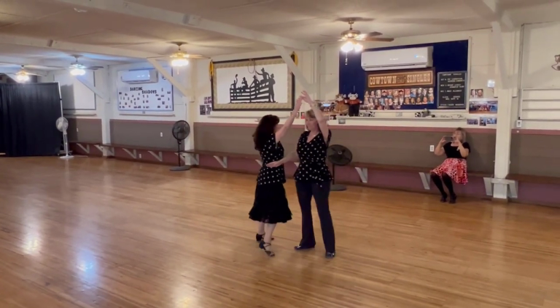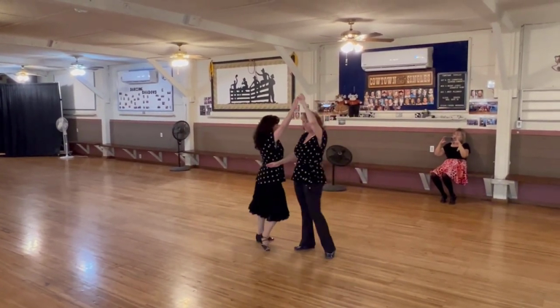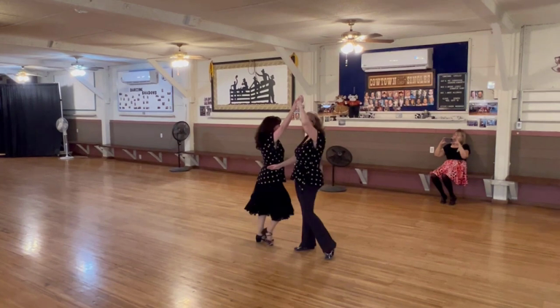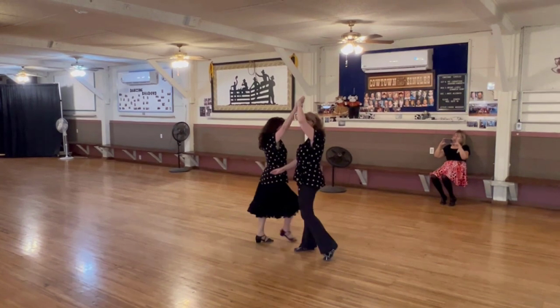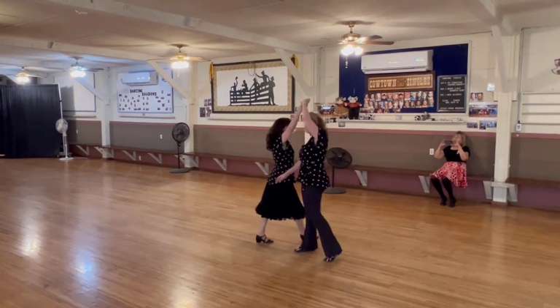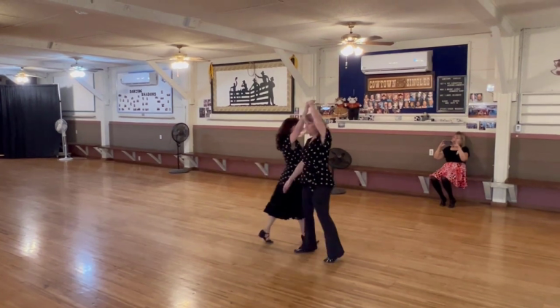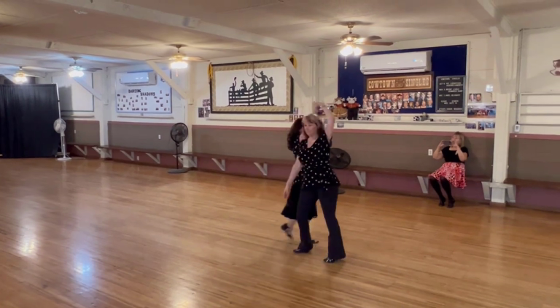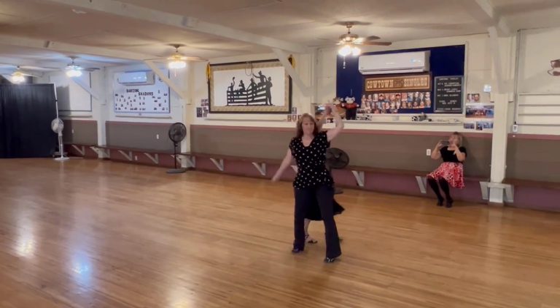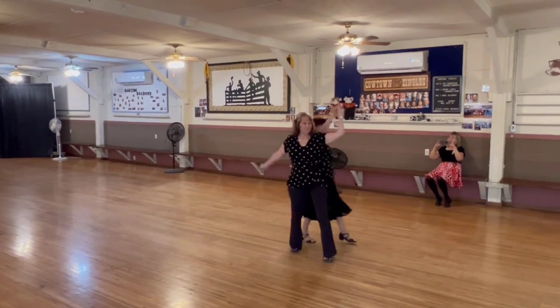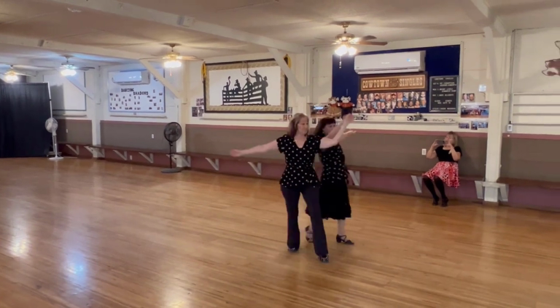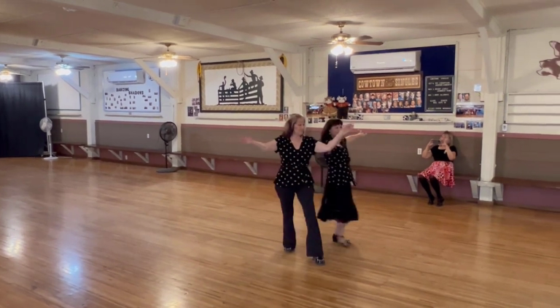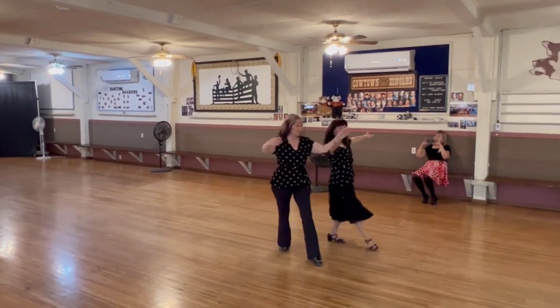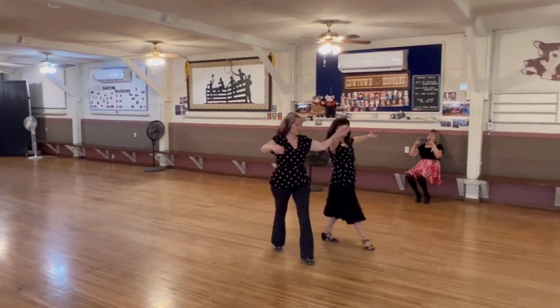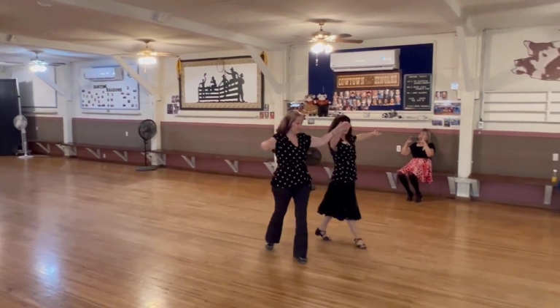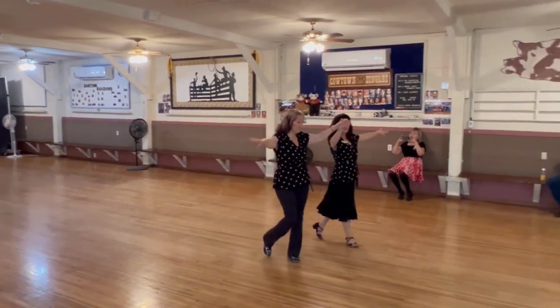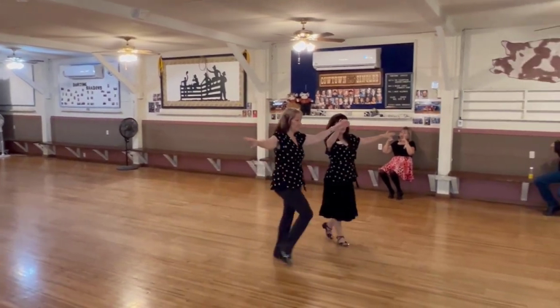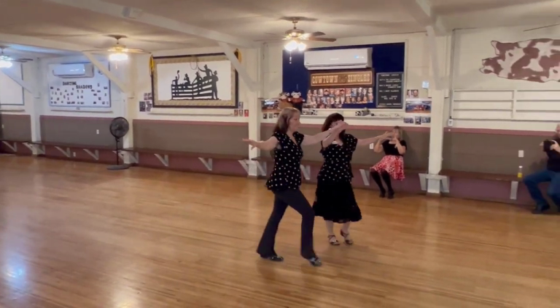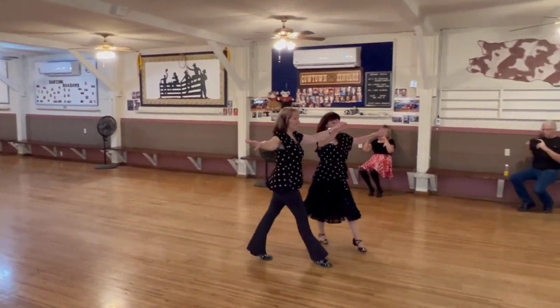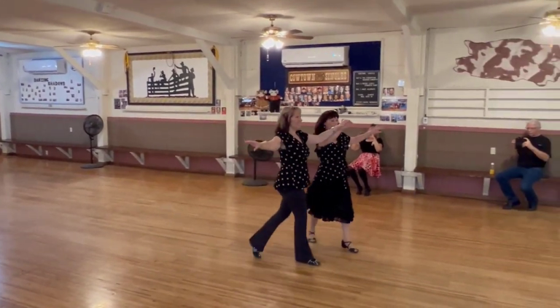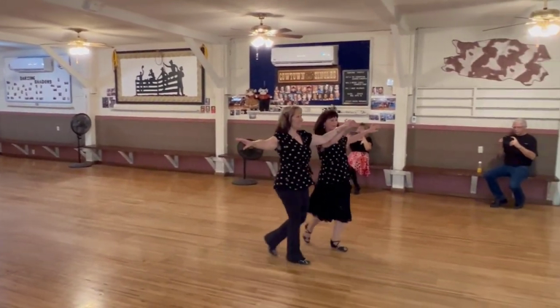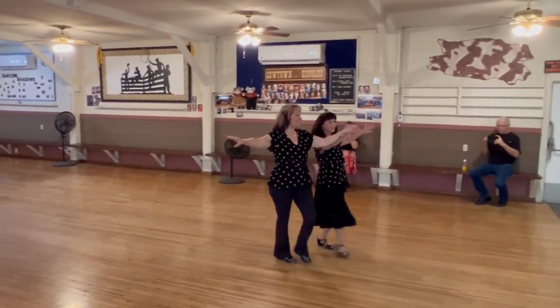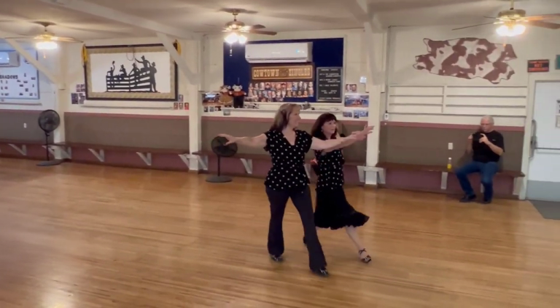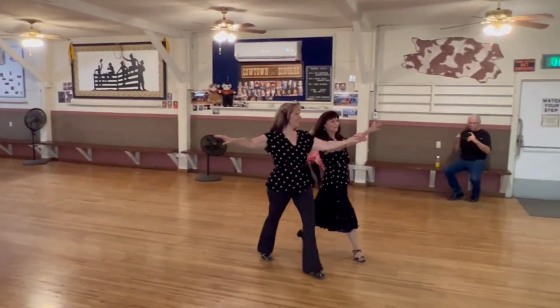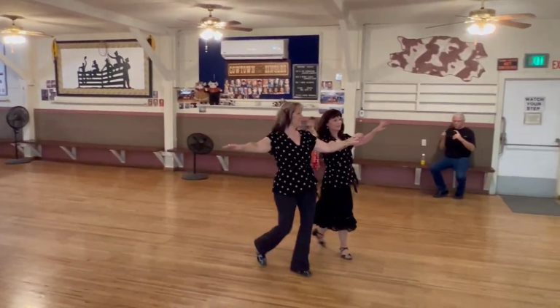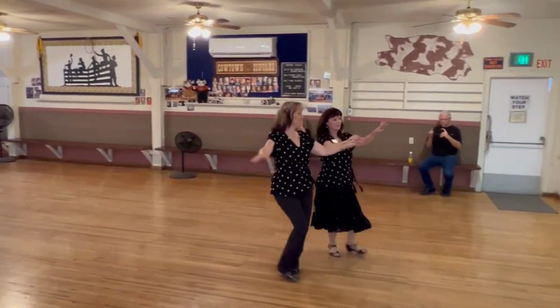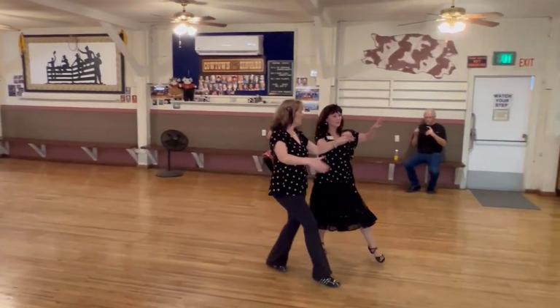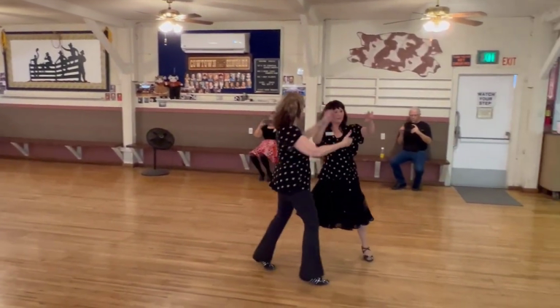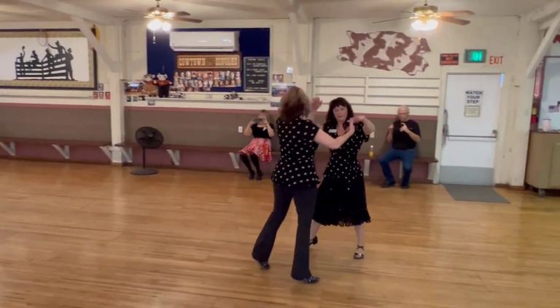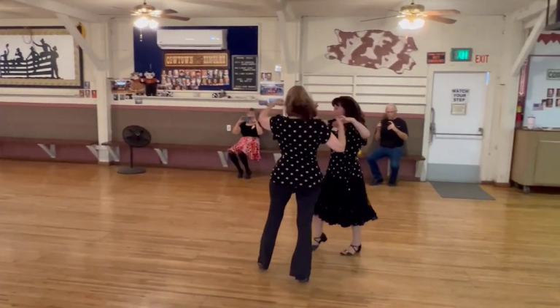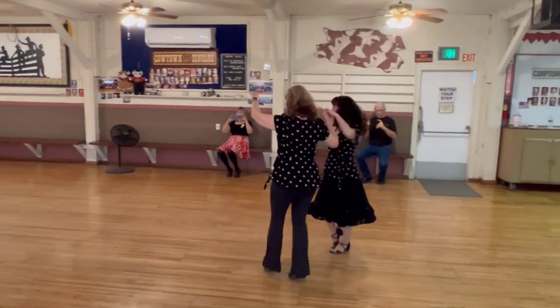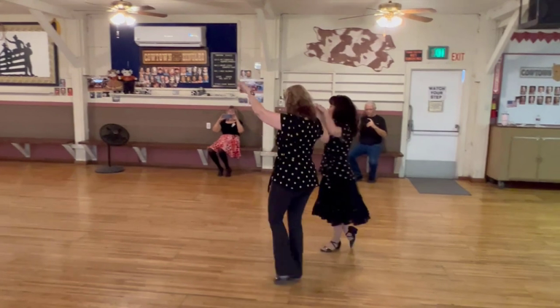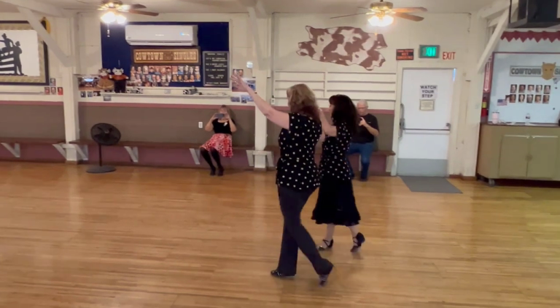Reverse. Bolero walk three. Hand to hand. Face line.